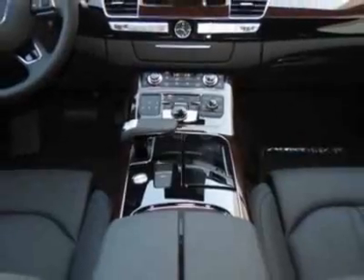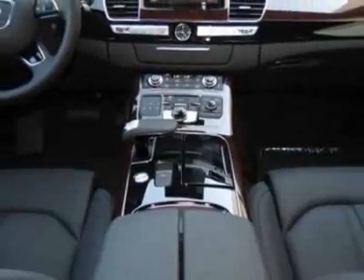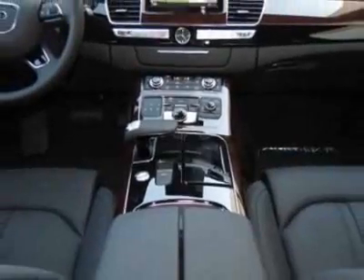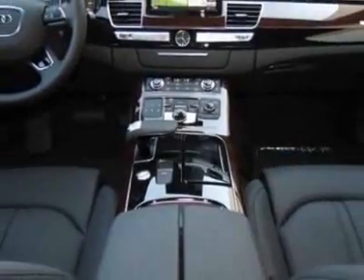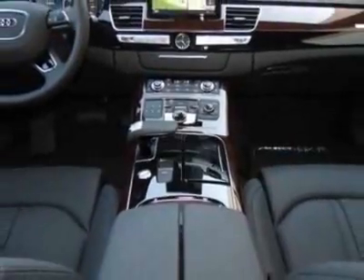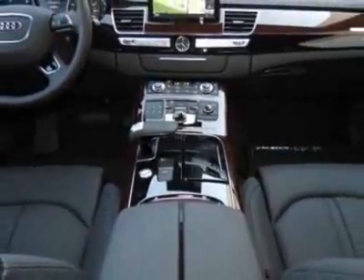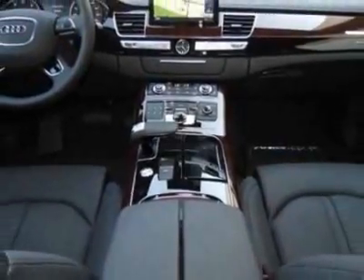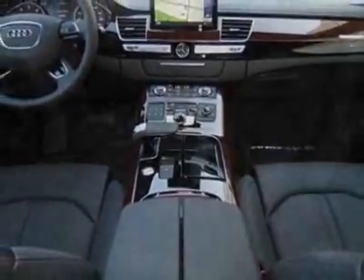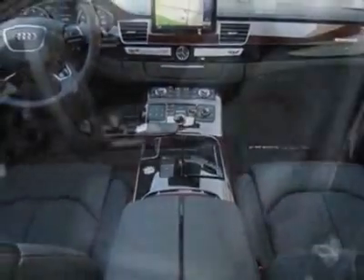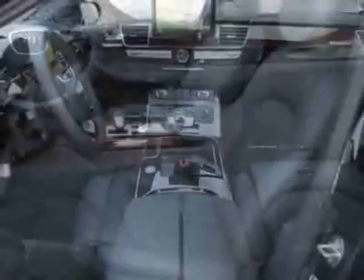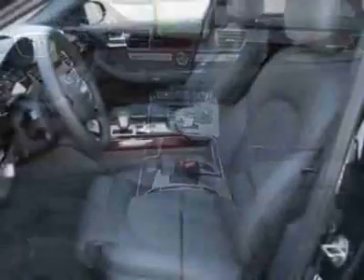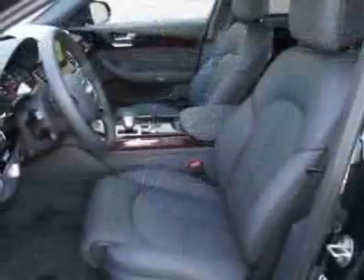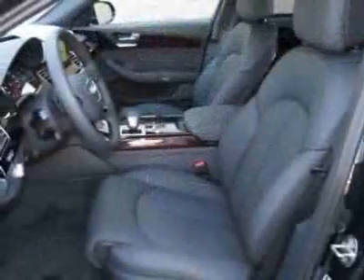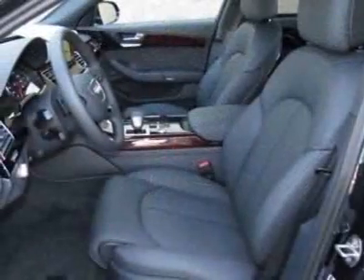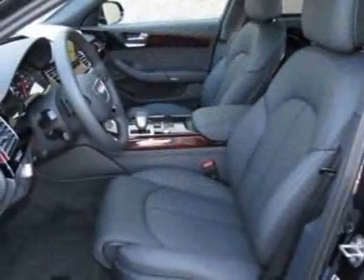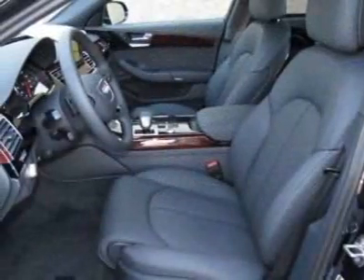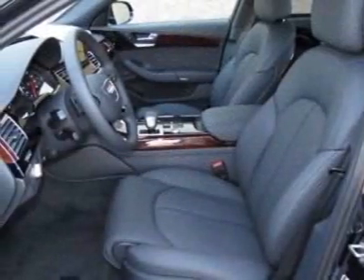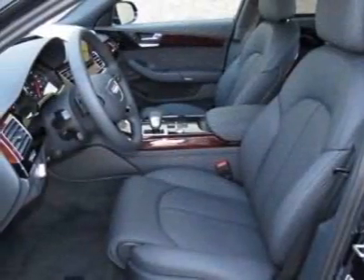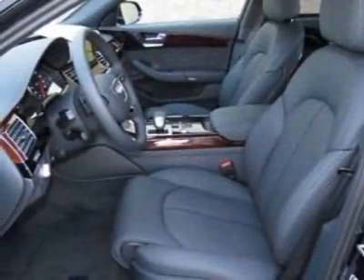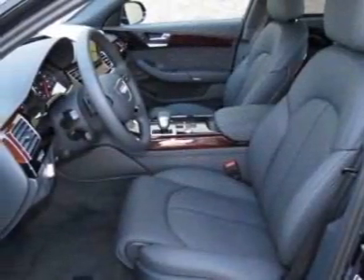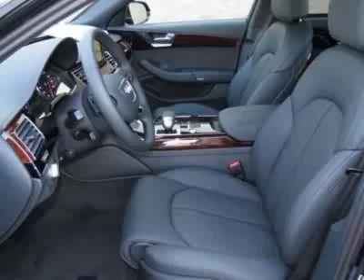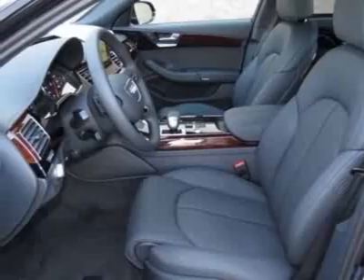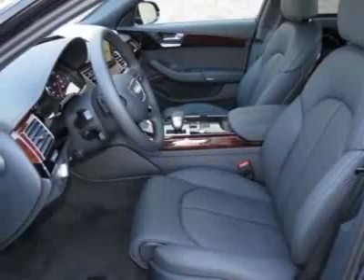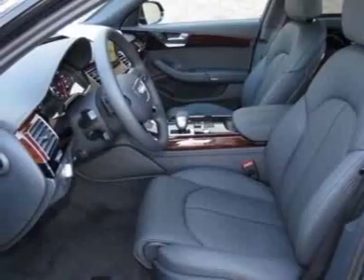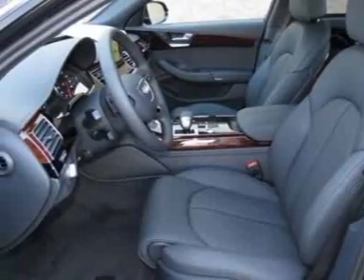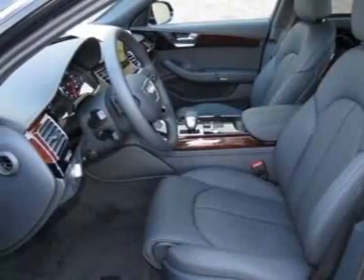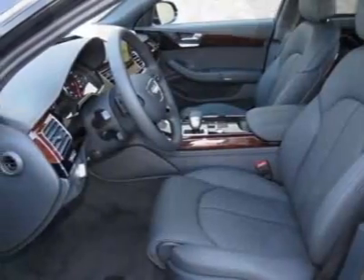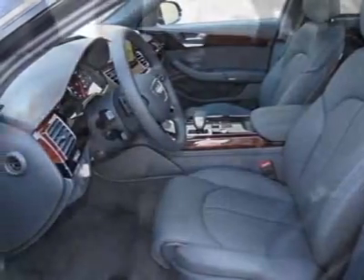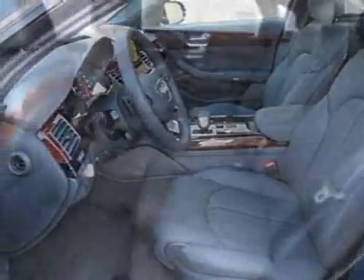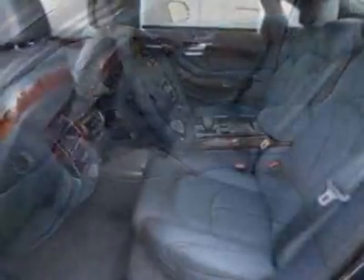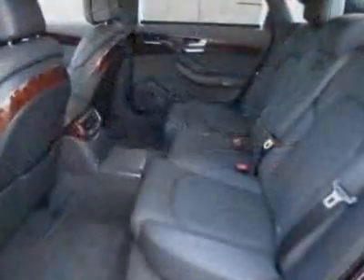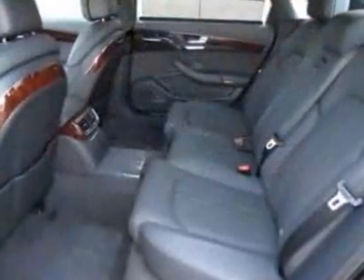This A8L boasts a 3.0 liter engine and has an 8-speed Tiptronic transmission.